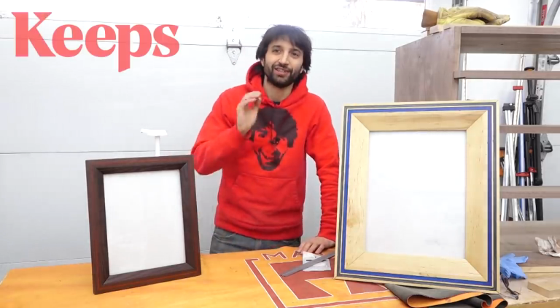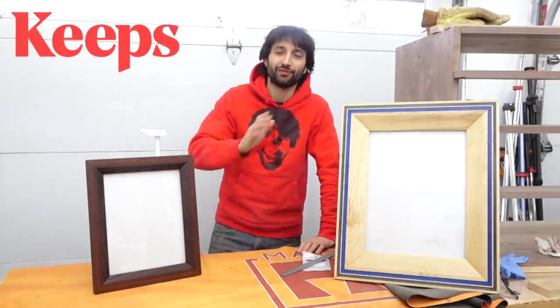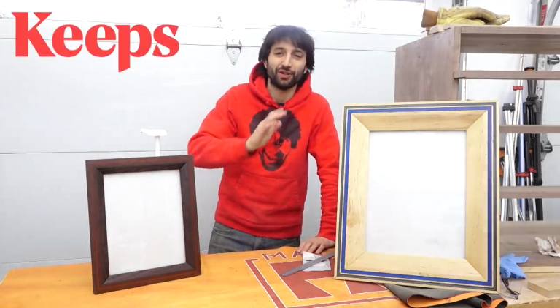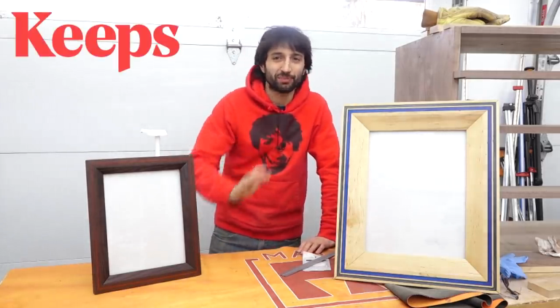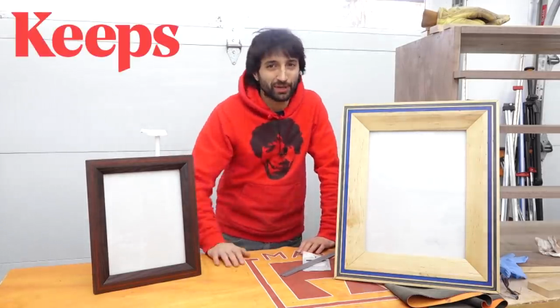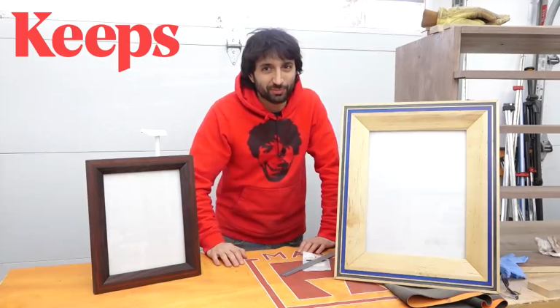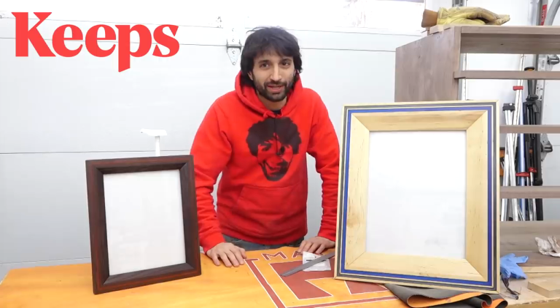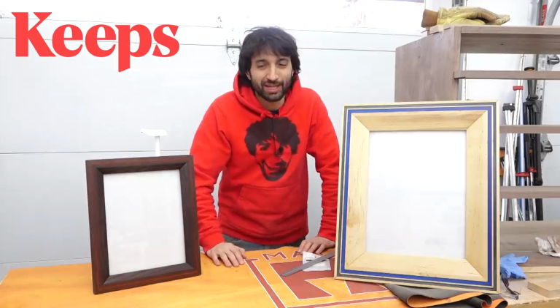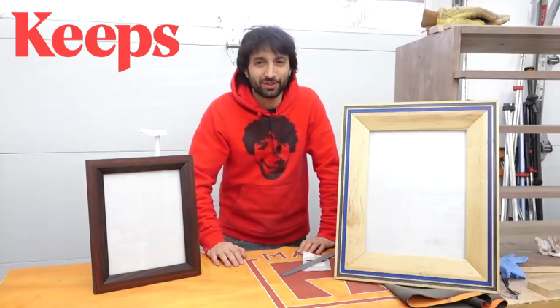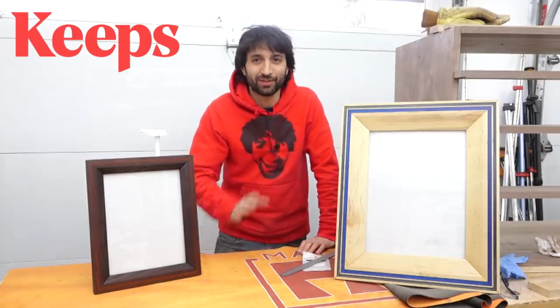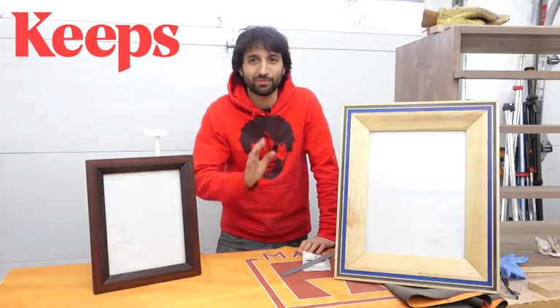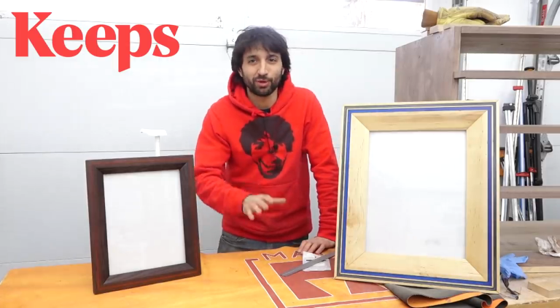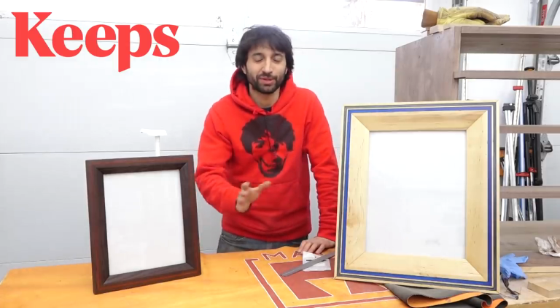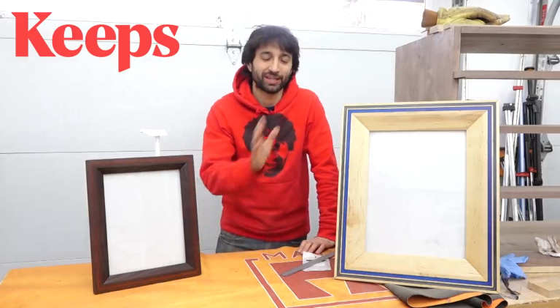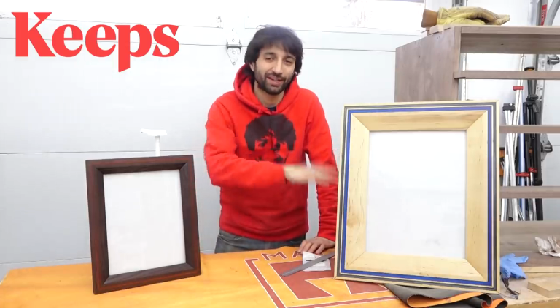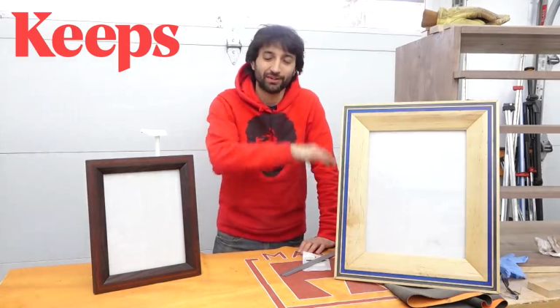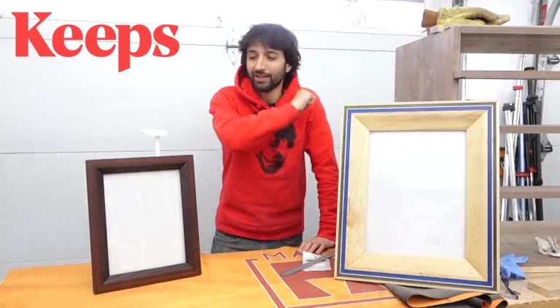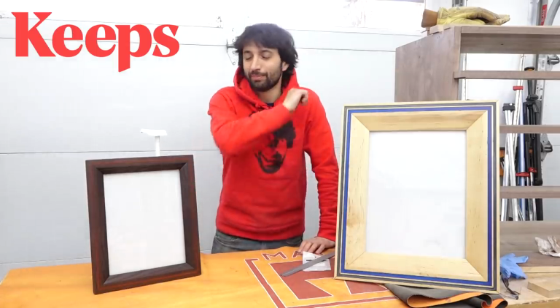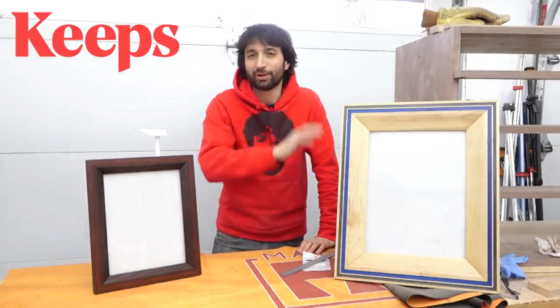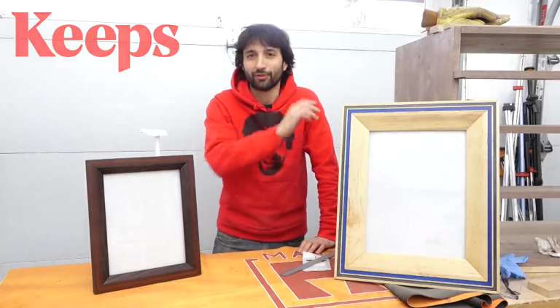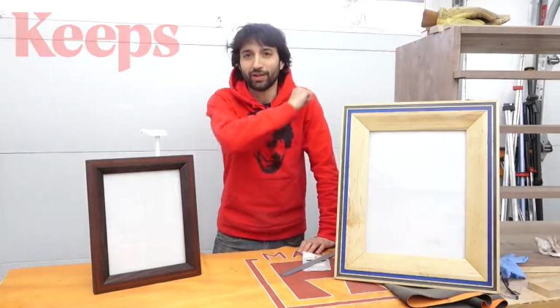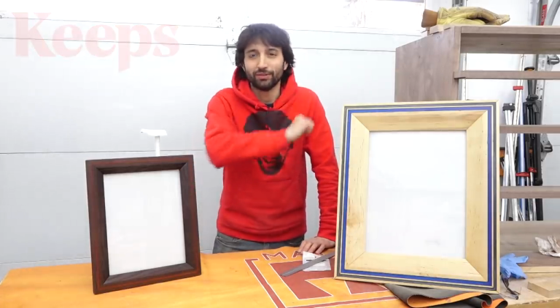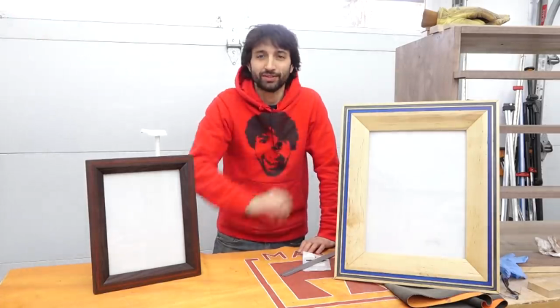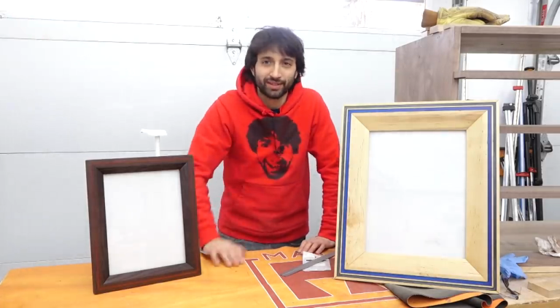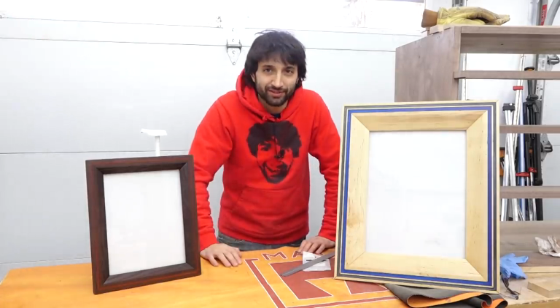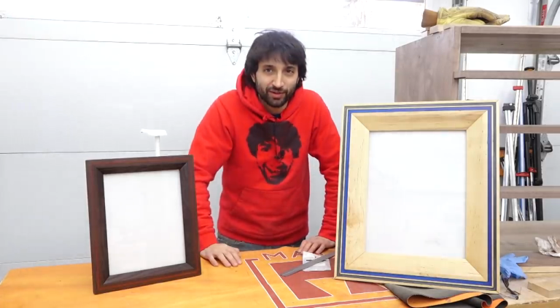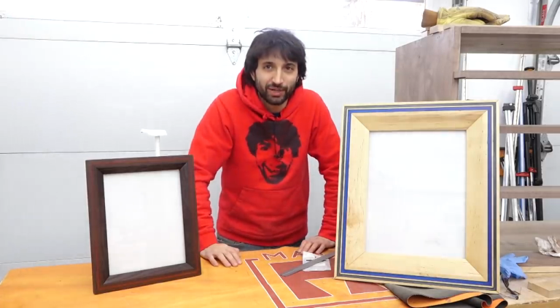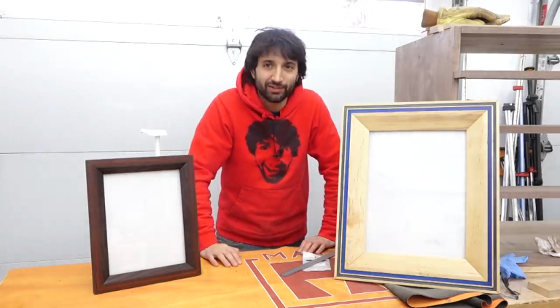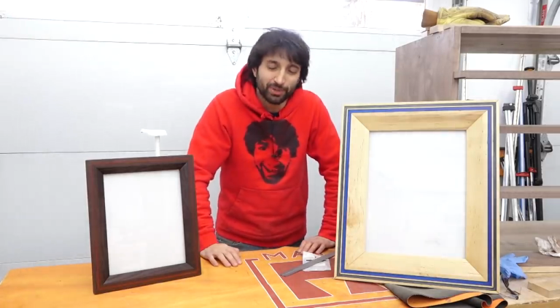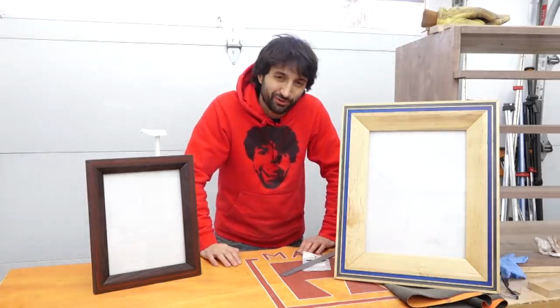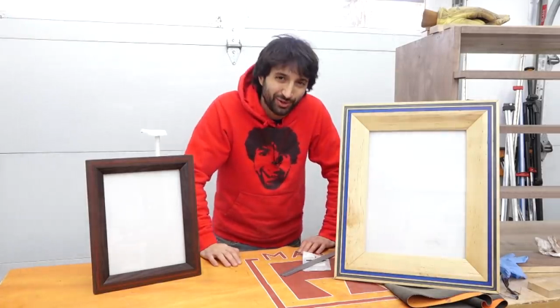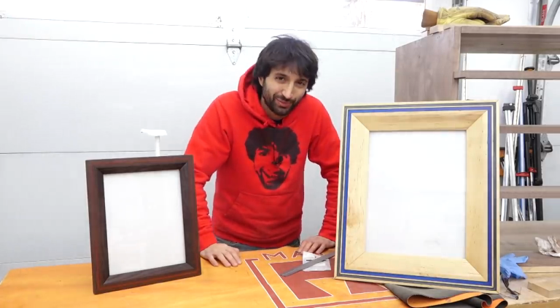This video was sponsored by Keeps. I'll tell you more about that later, but for now let's get started making some picture frames.